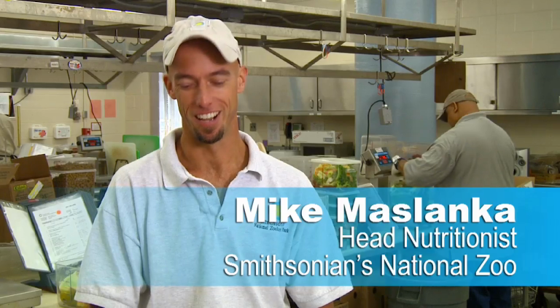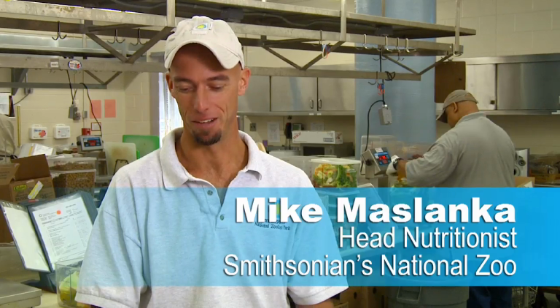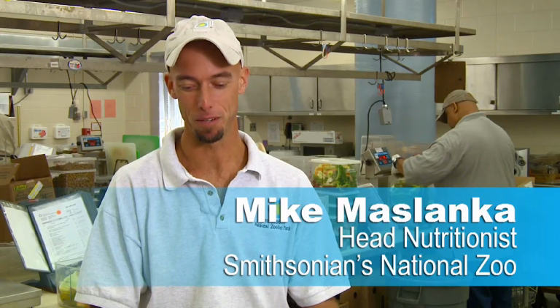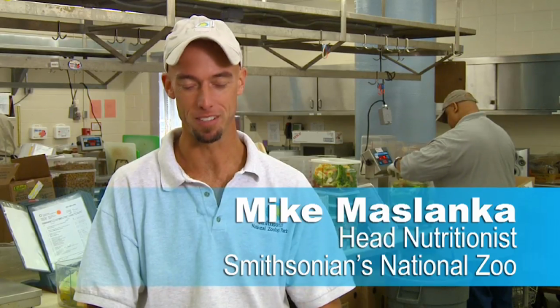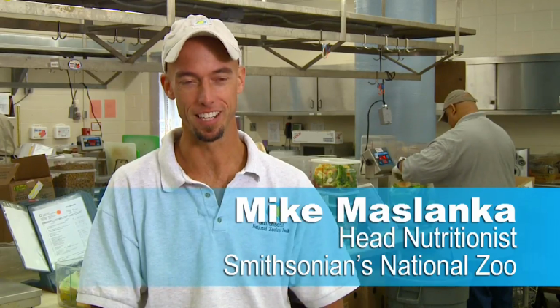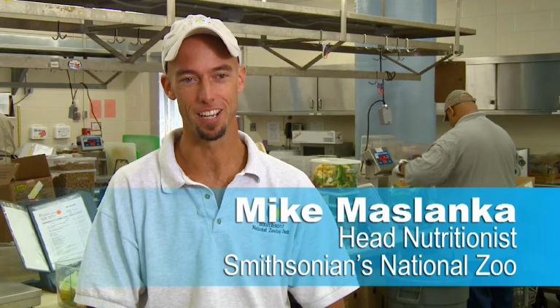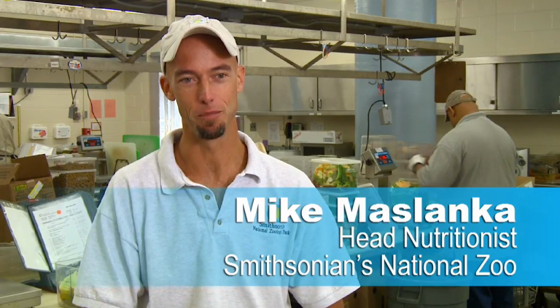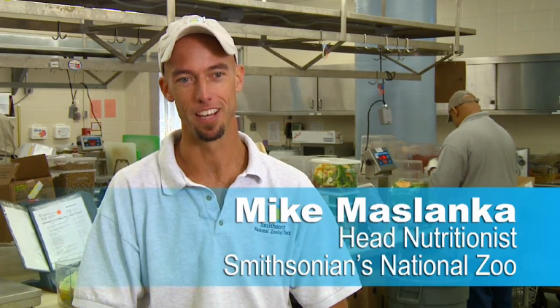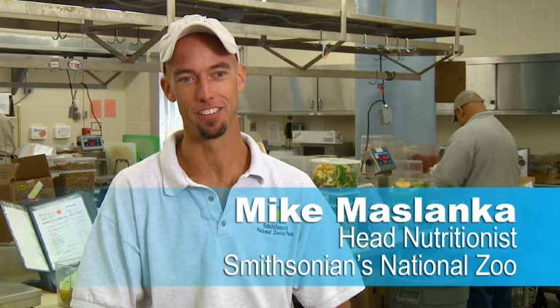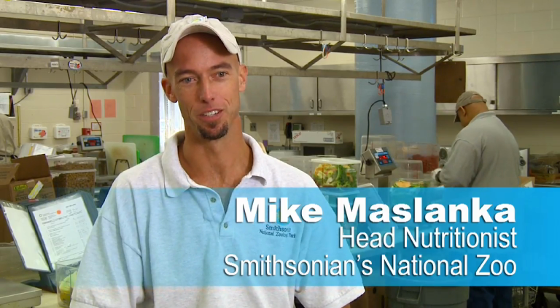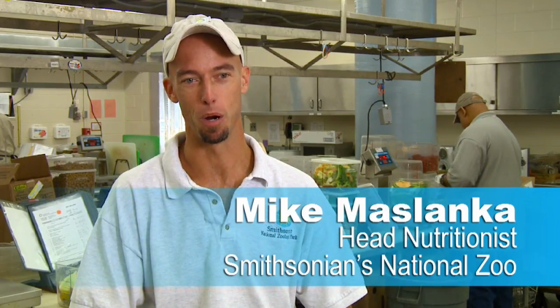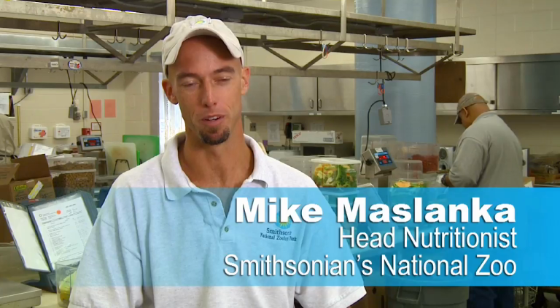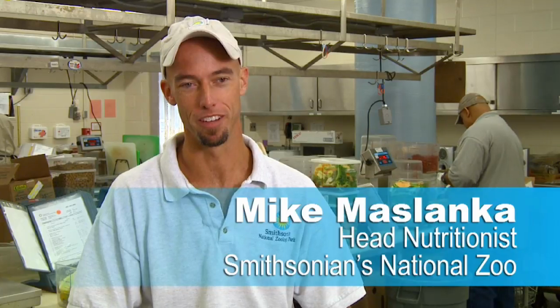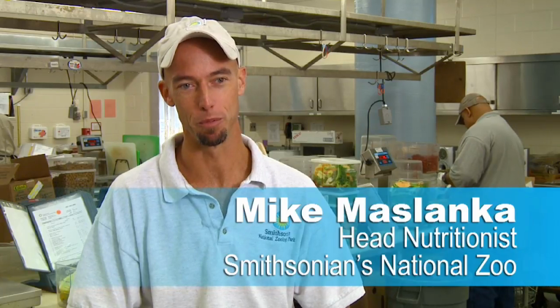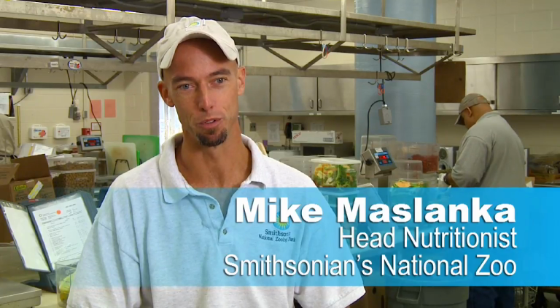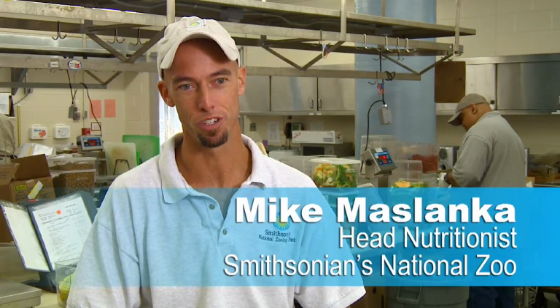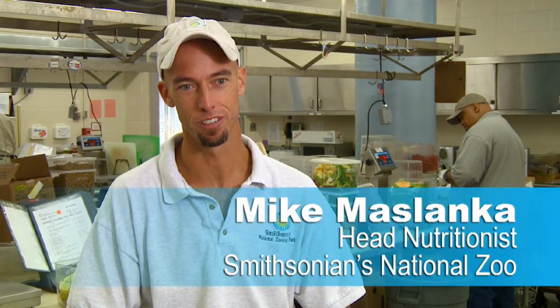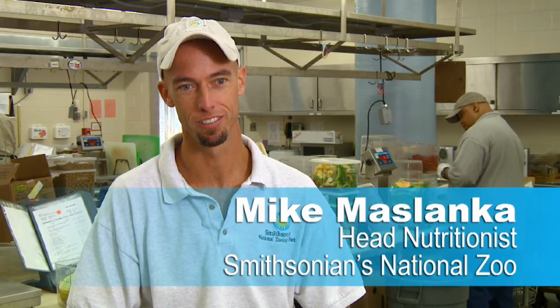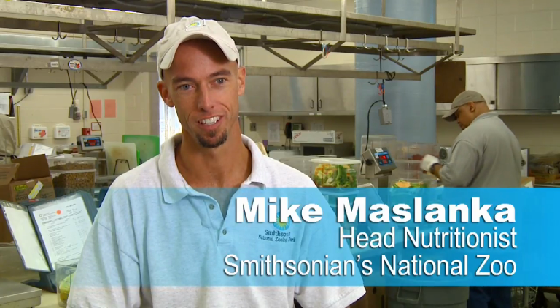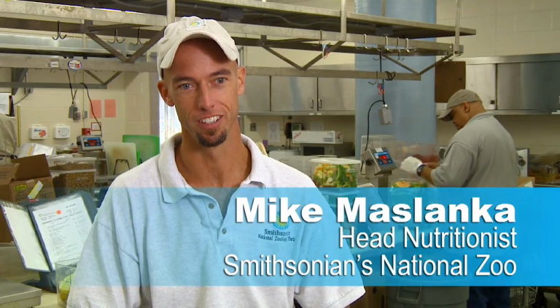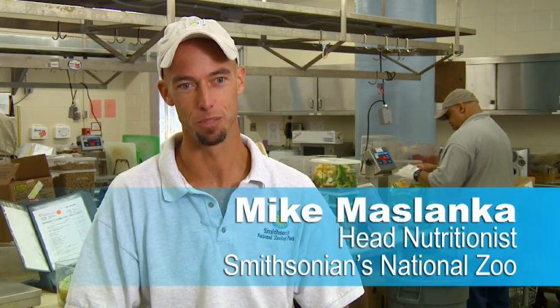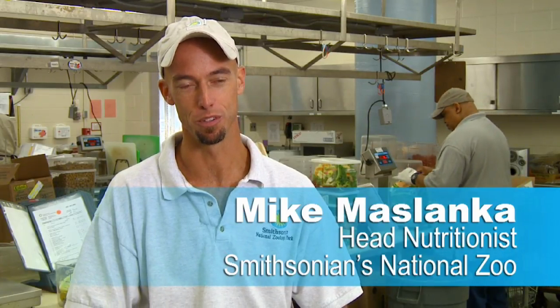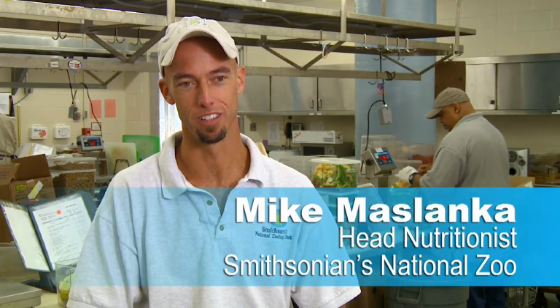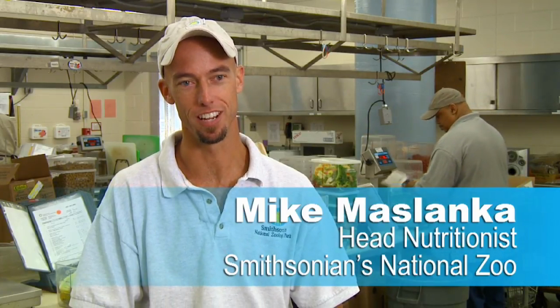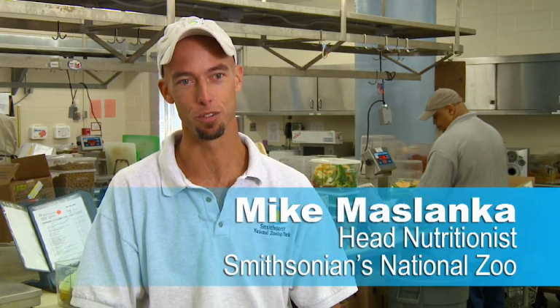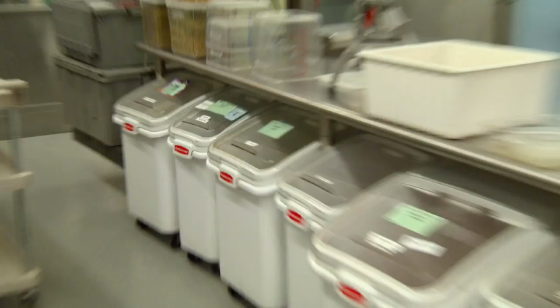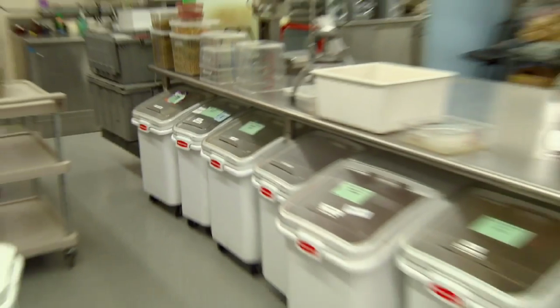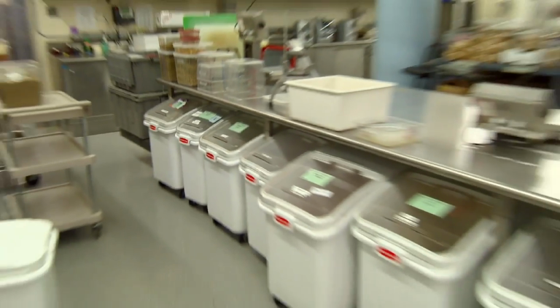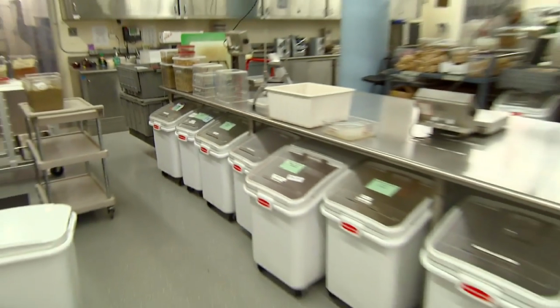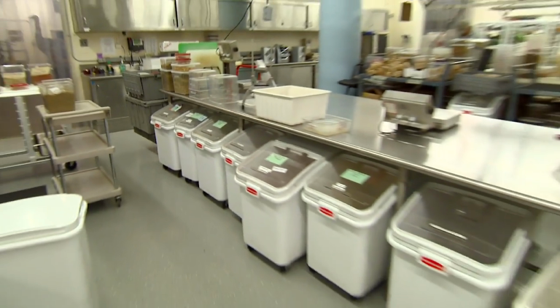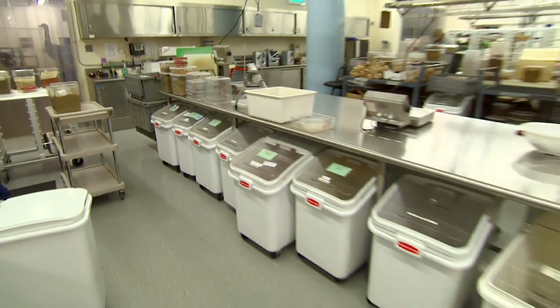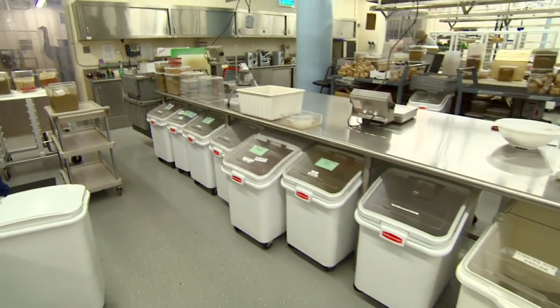I'm Mike Maslanca, I'm the head of the Department of Animal Nutrition here at Smithsonian's National Zoo, and we're in the commissary.